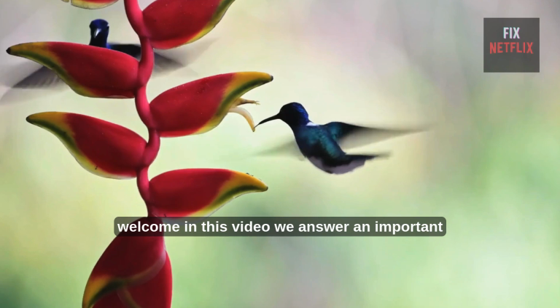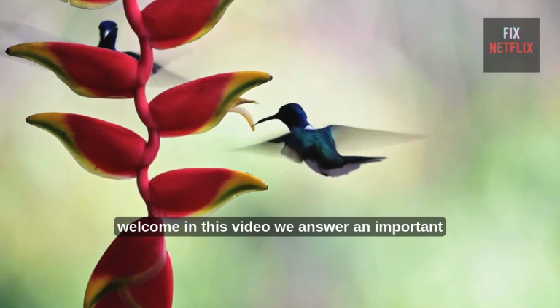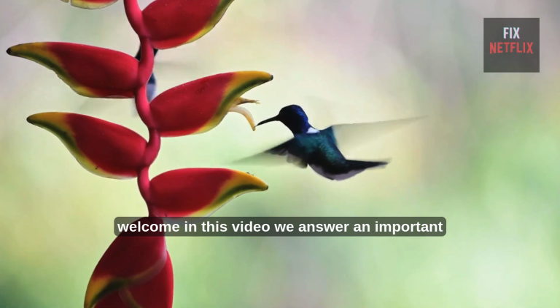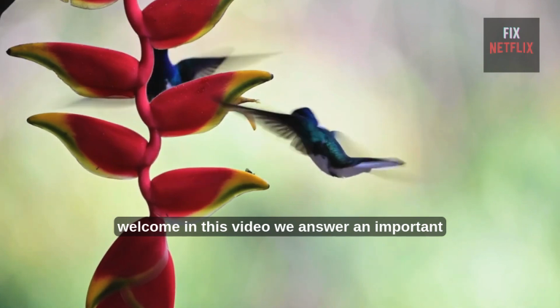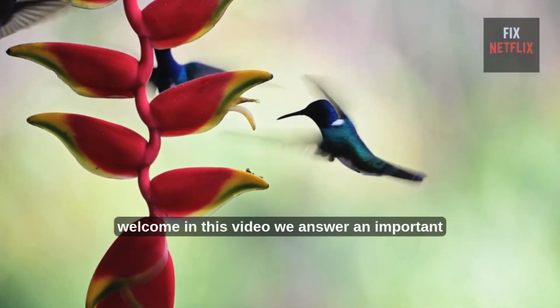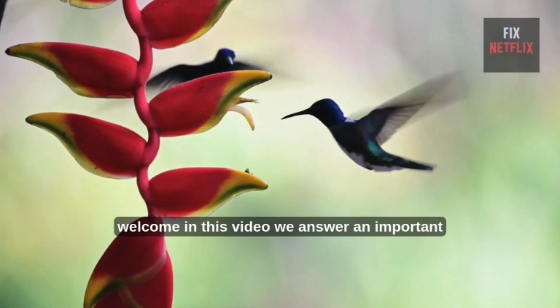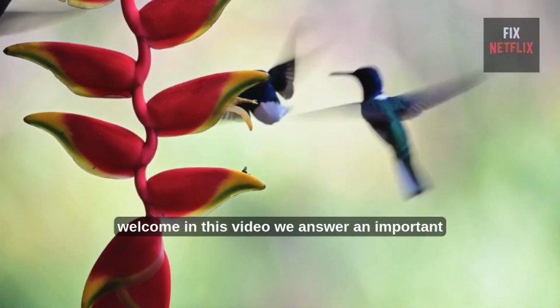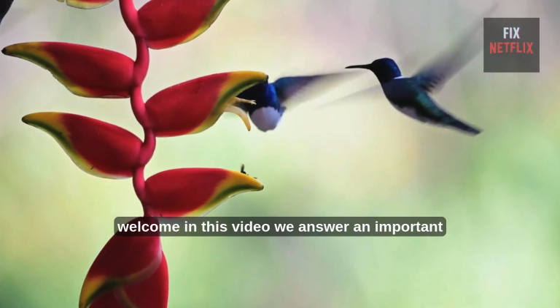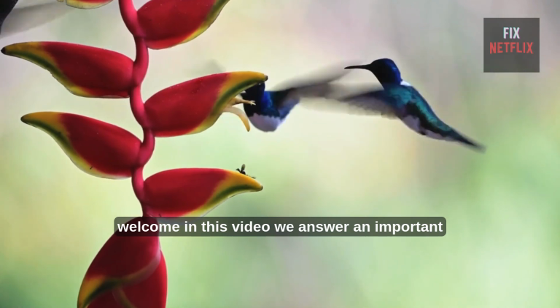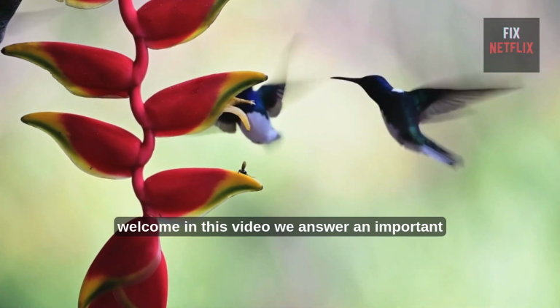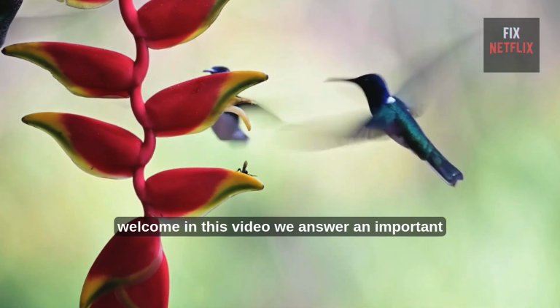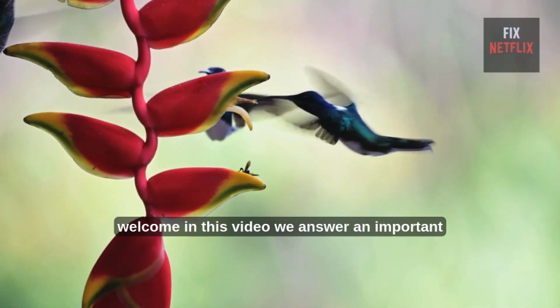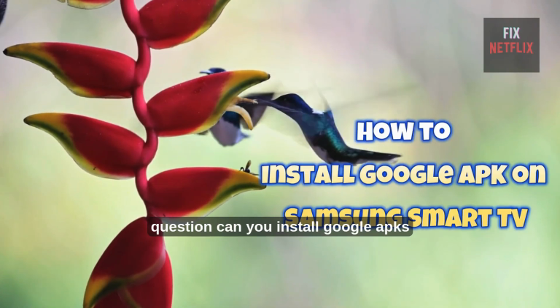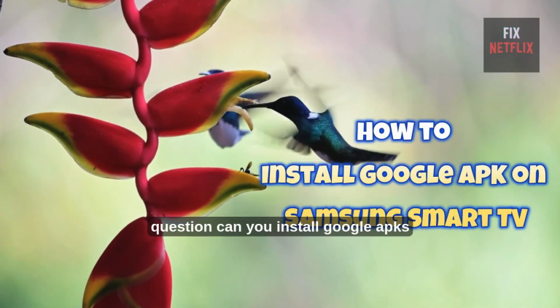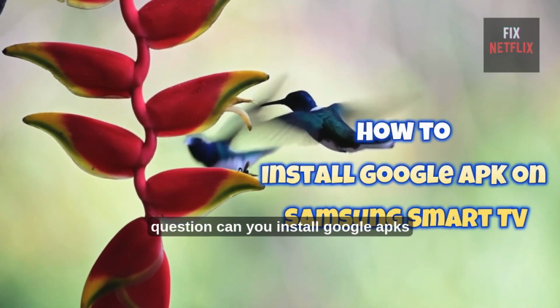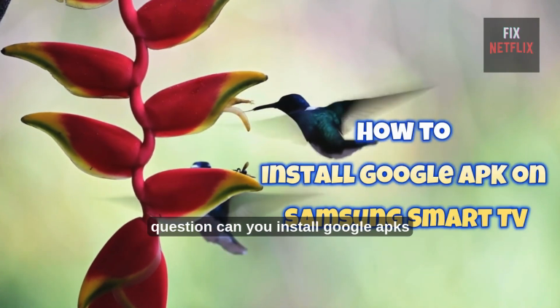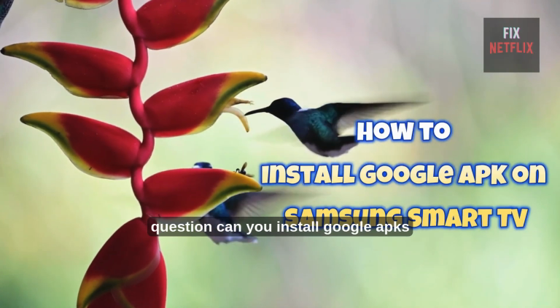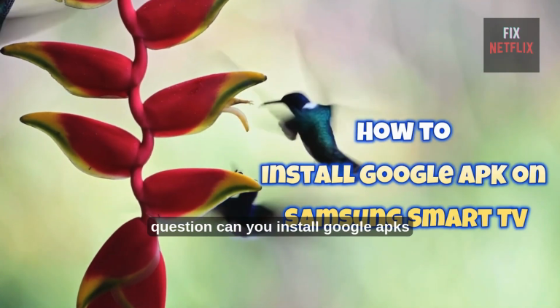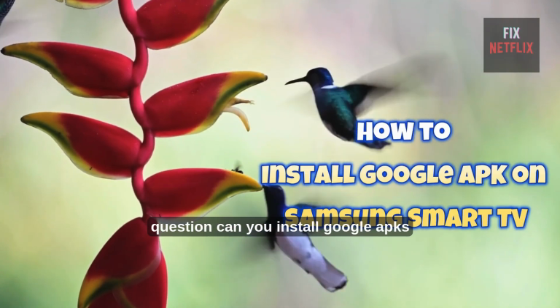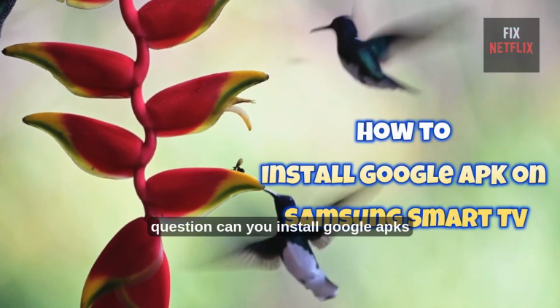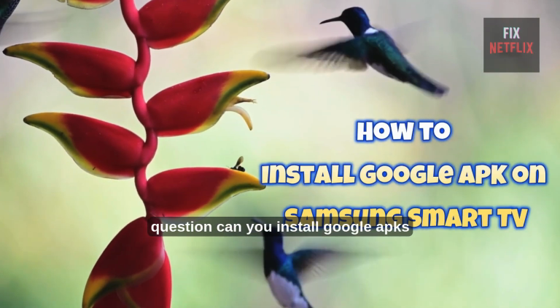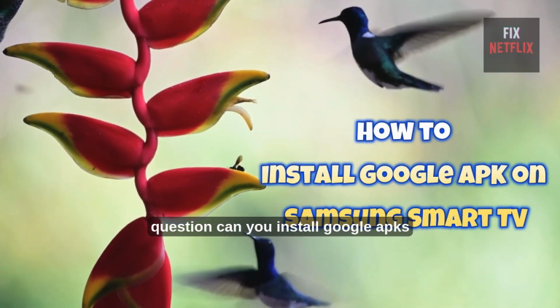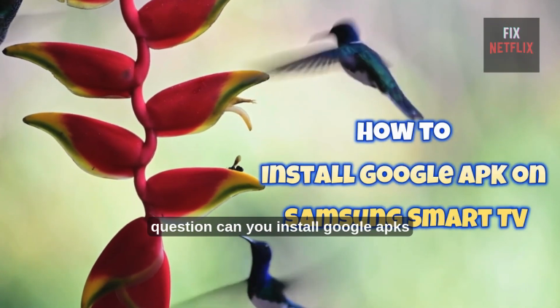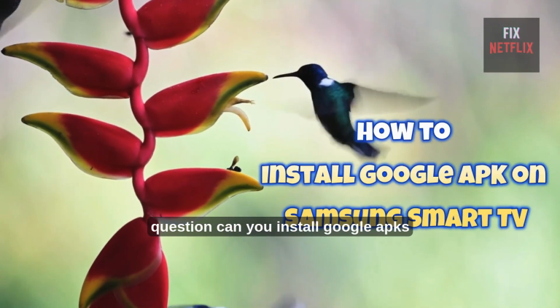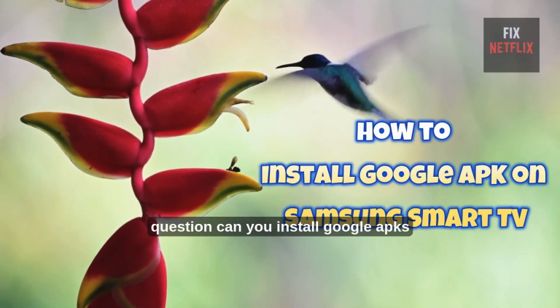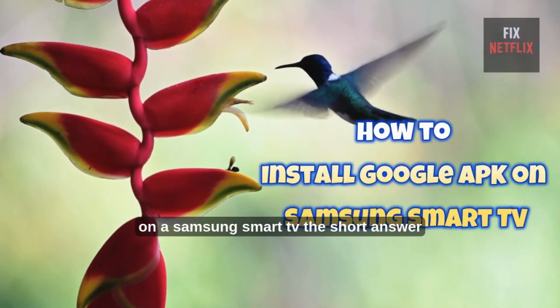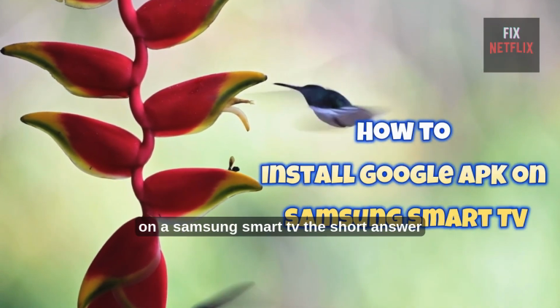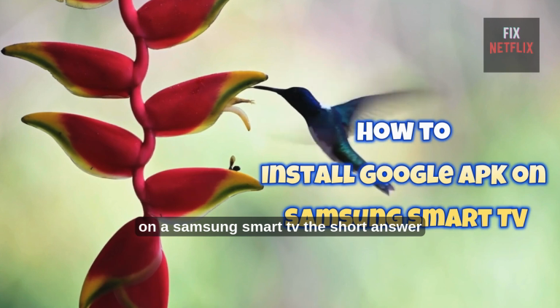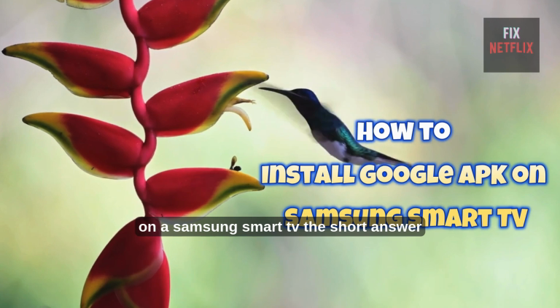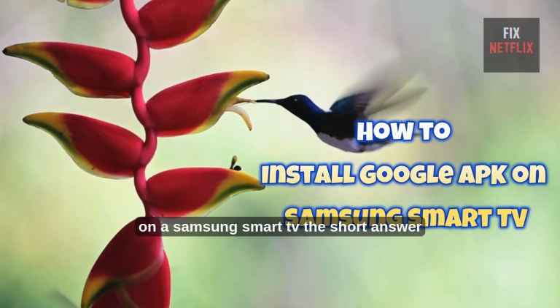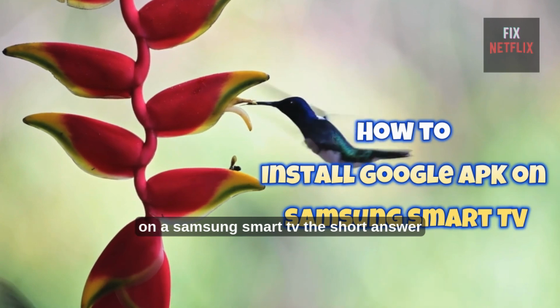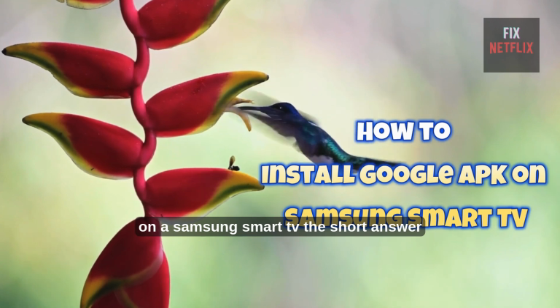Welcome. In this video, we answer an important question: can you install Google APKs on a Samsung Smart TV?